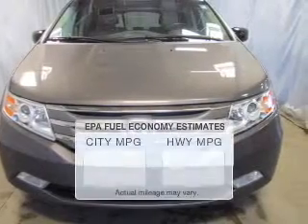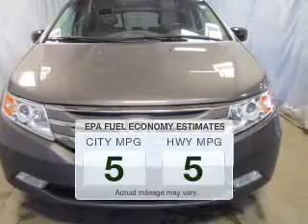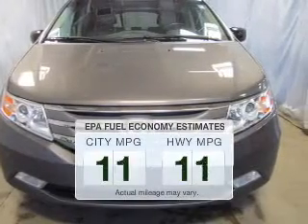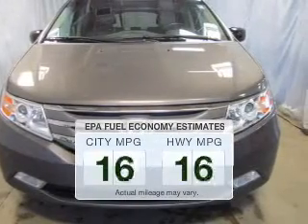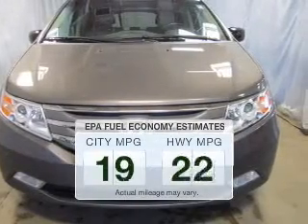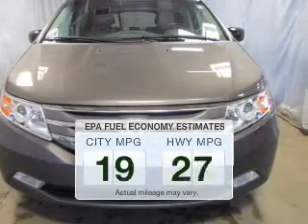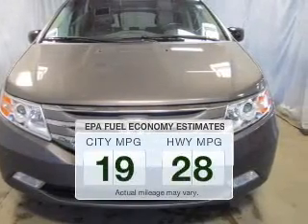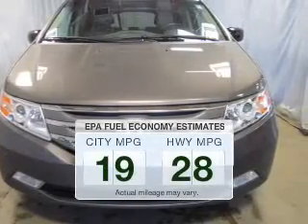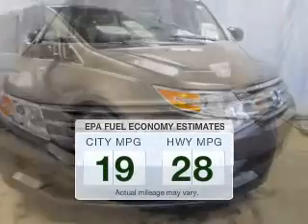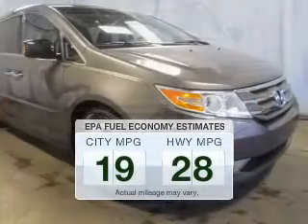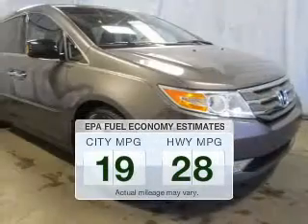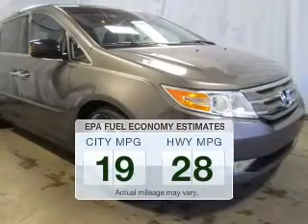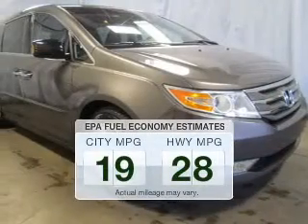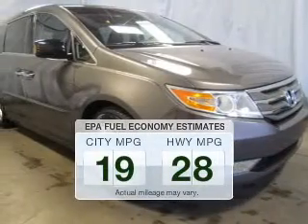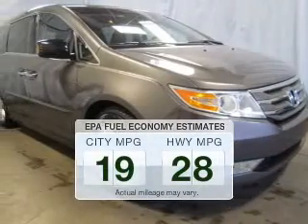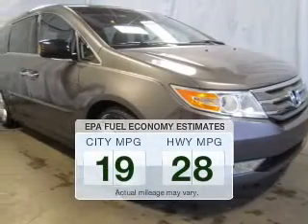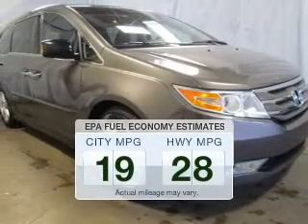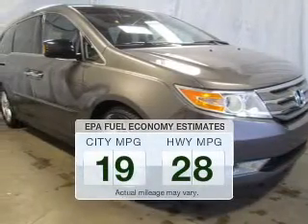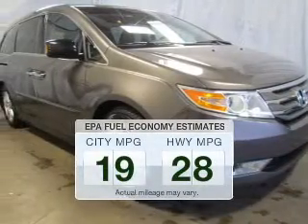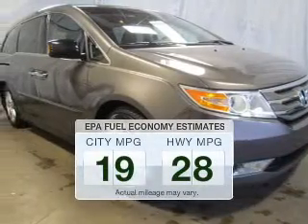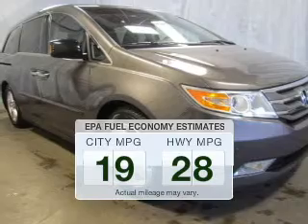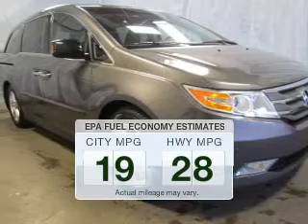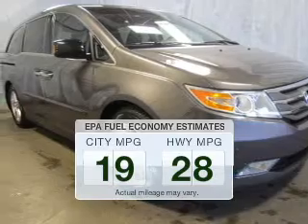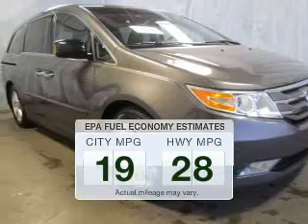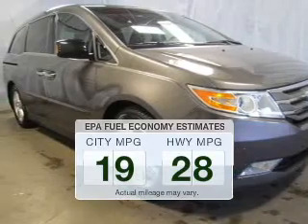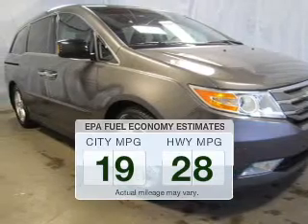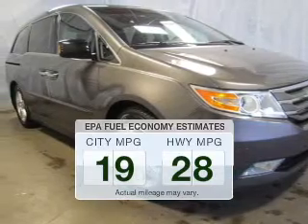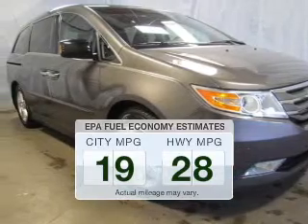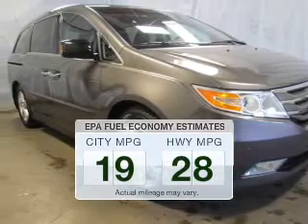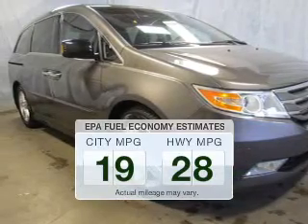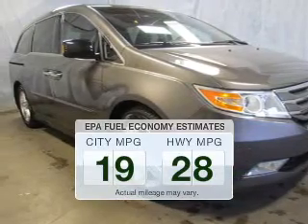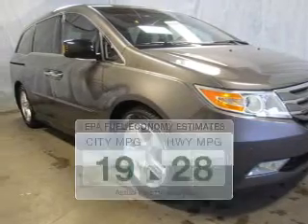Save your money. Make fewer trips to the gas station to fill up your gas tank when driving this fuel-efficient vehicle.